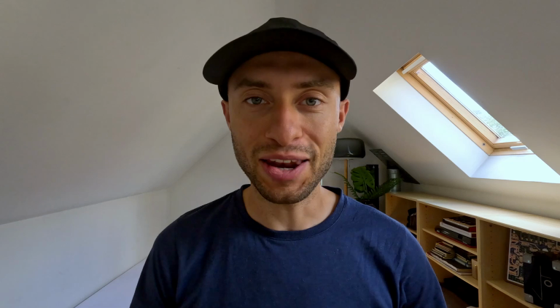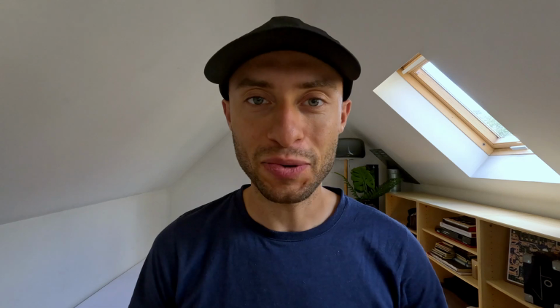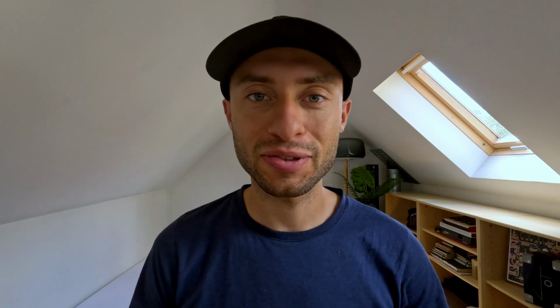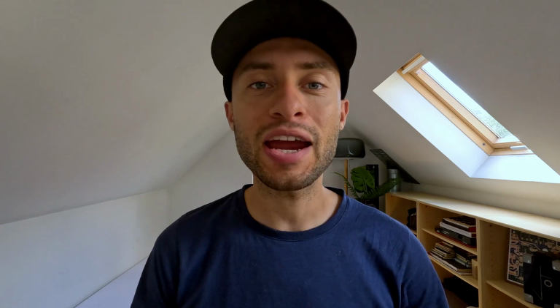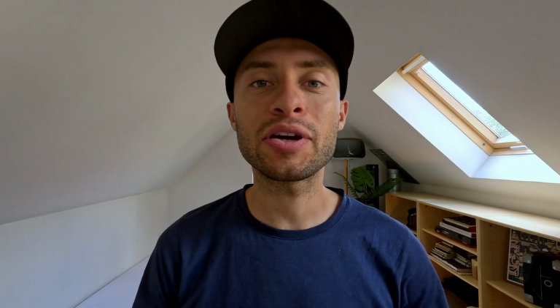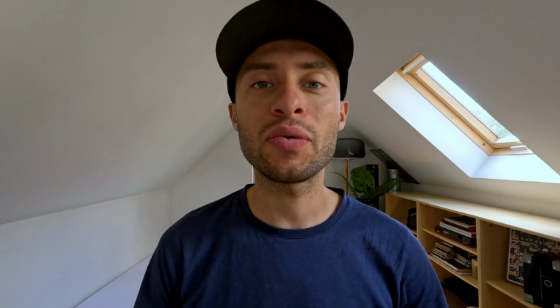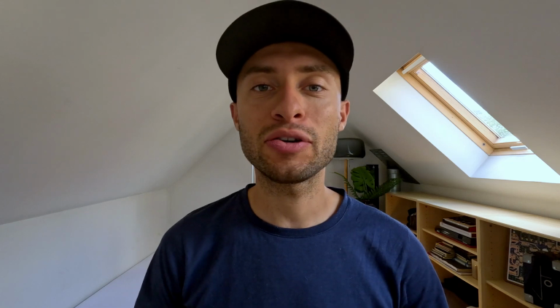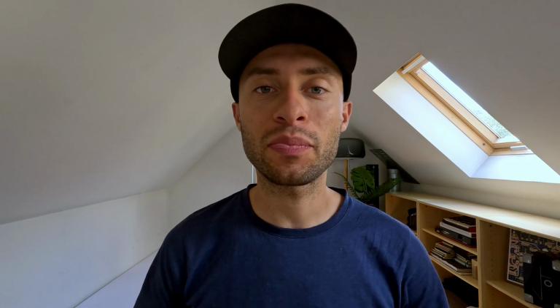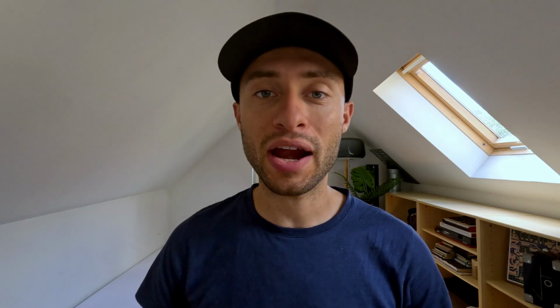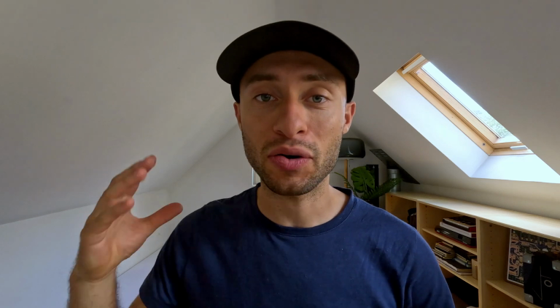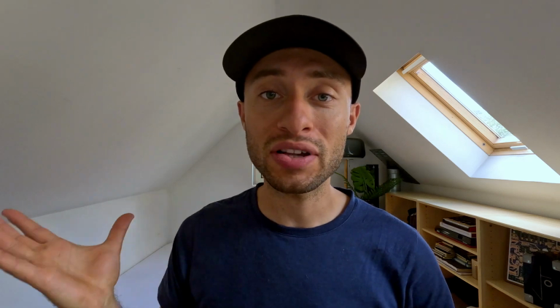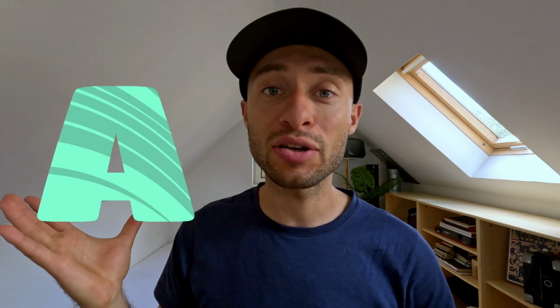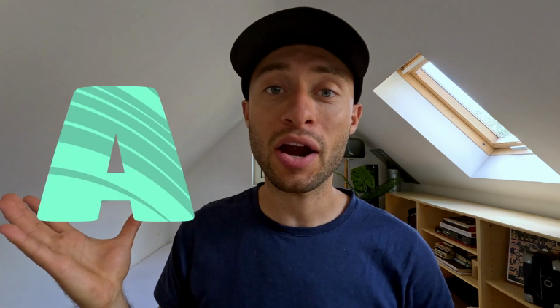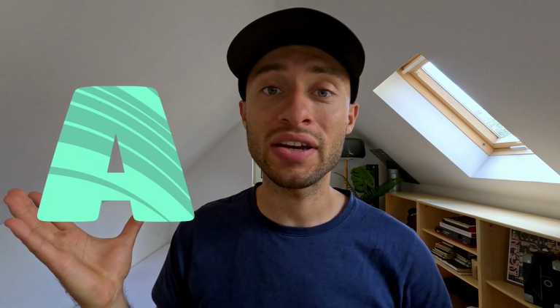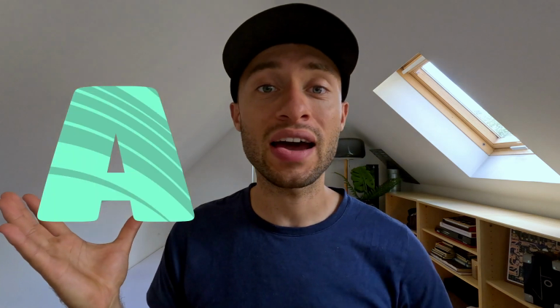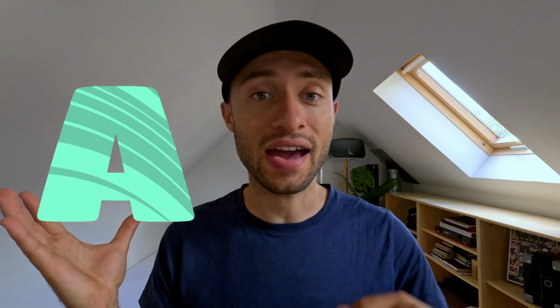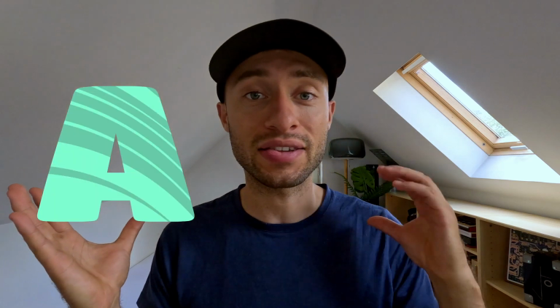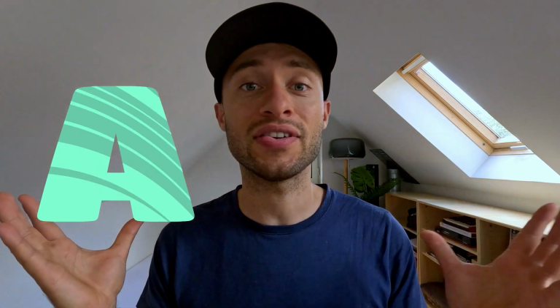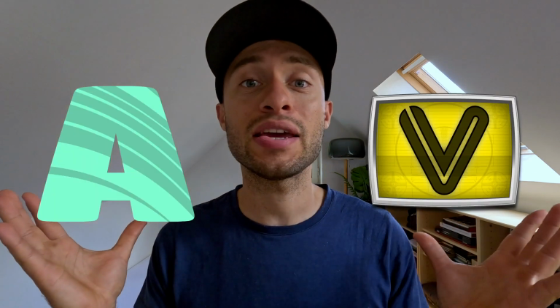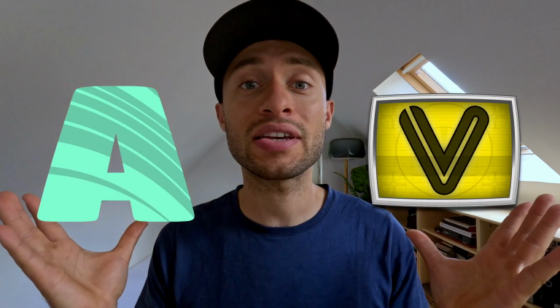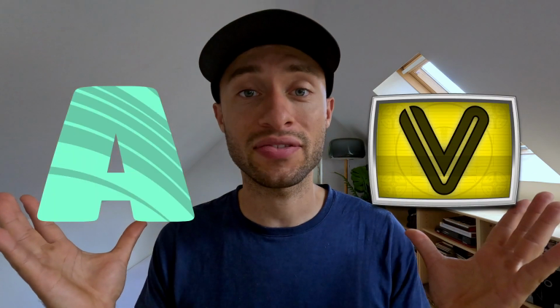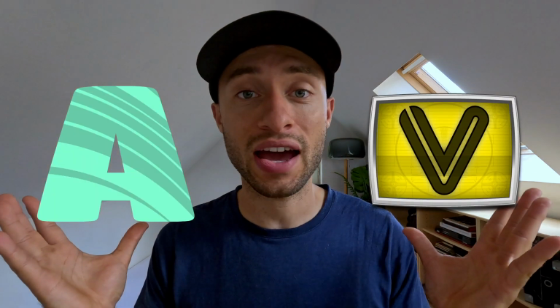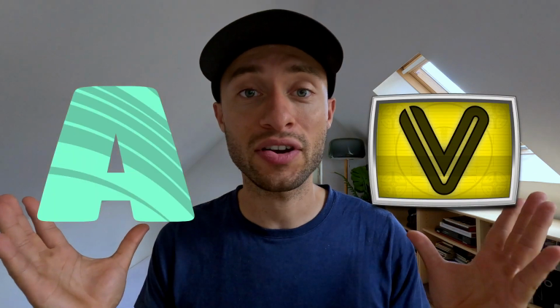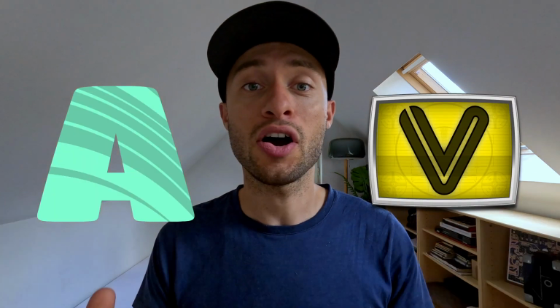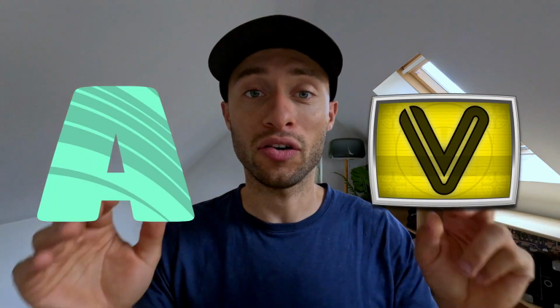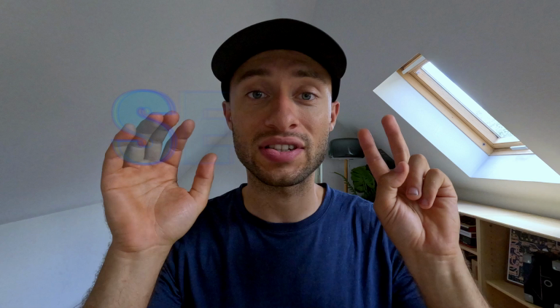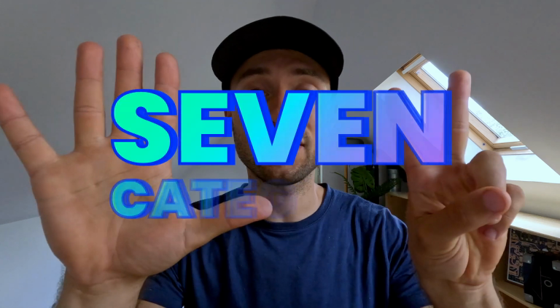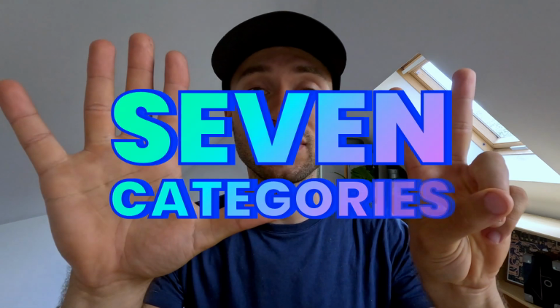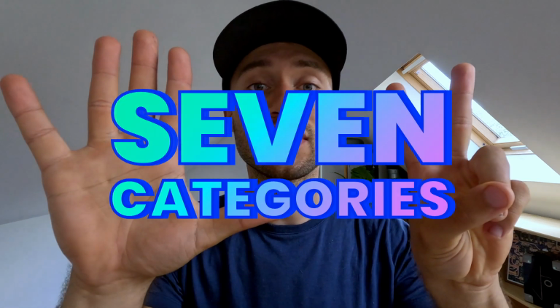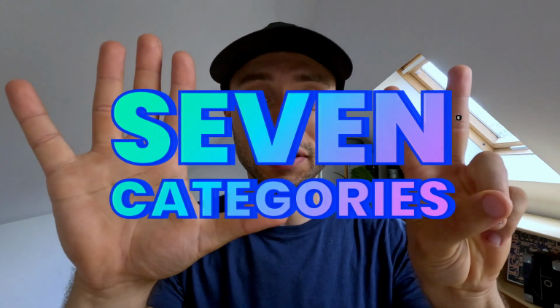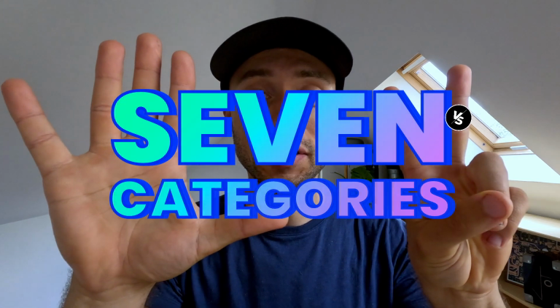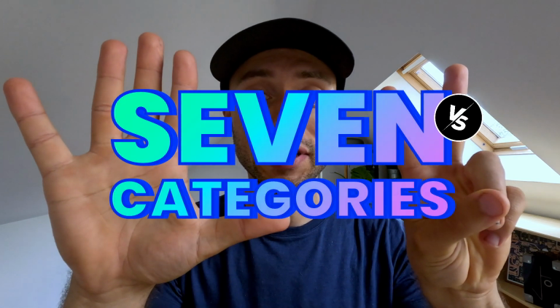Hello, today we're going to compare Resolume Arena and VDMX 5 on 7 categories.